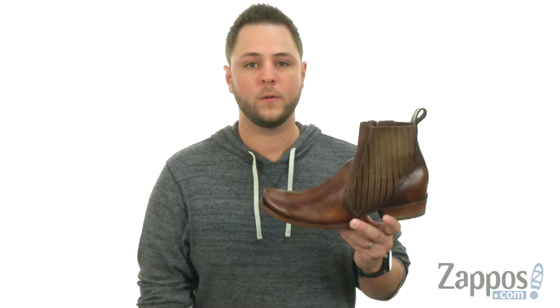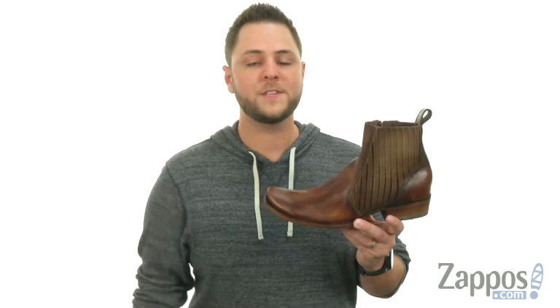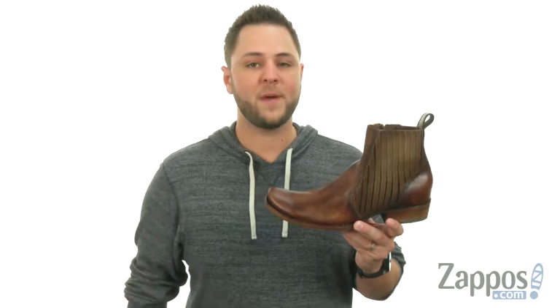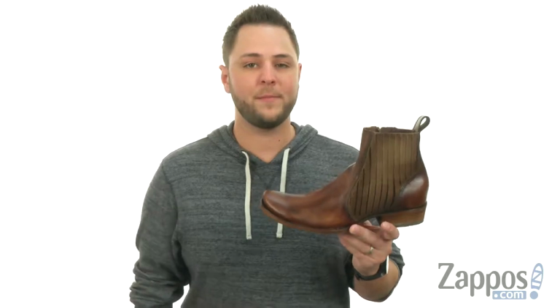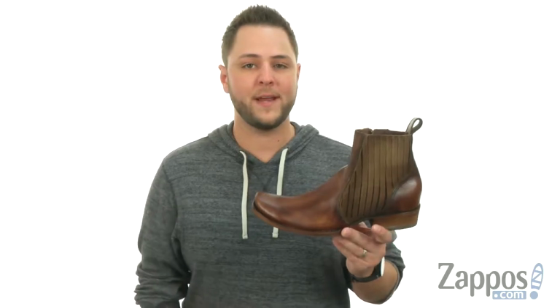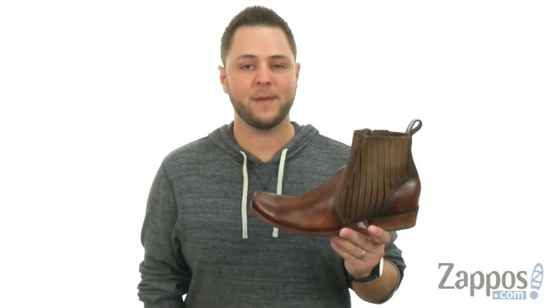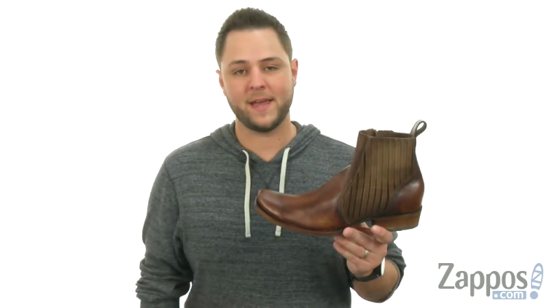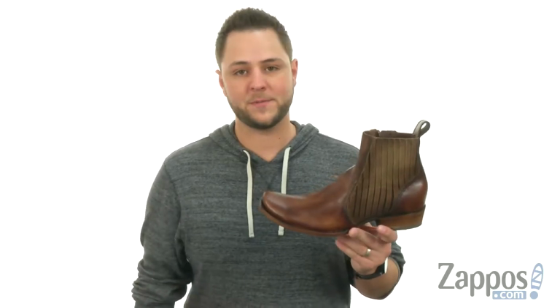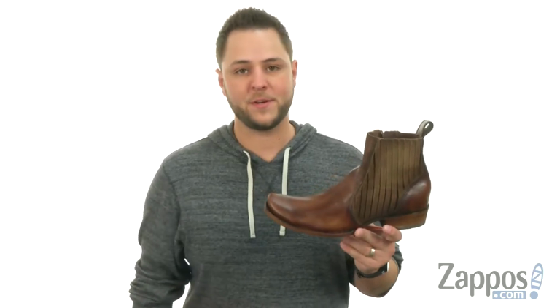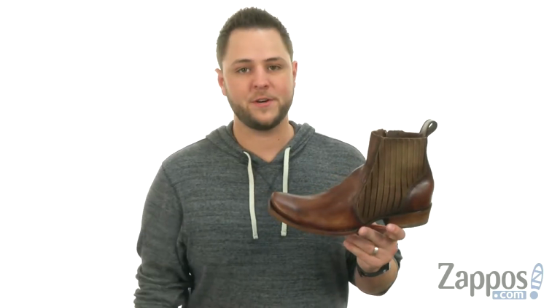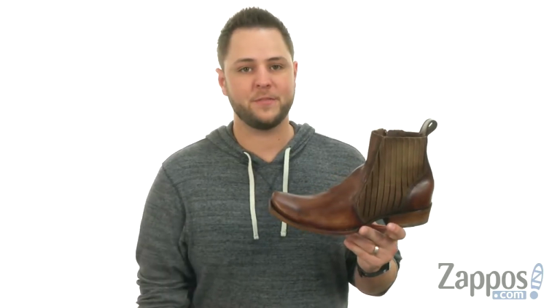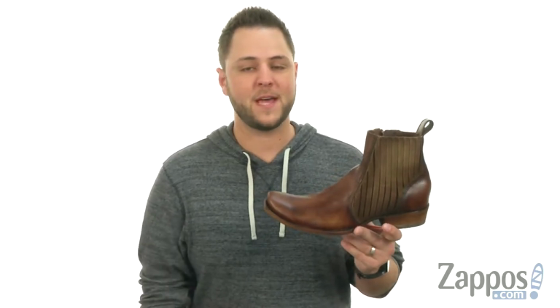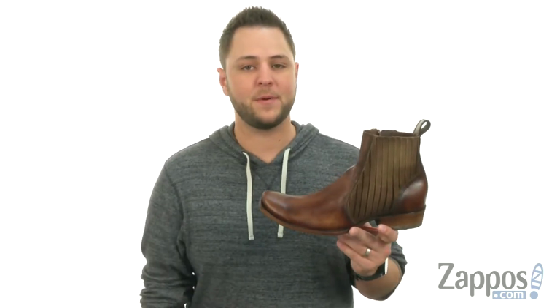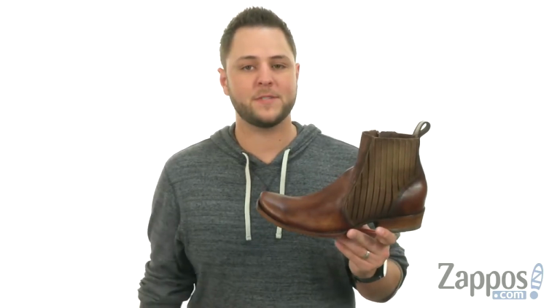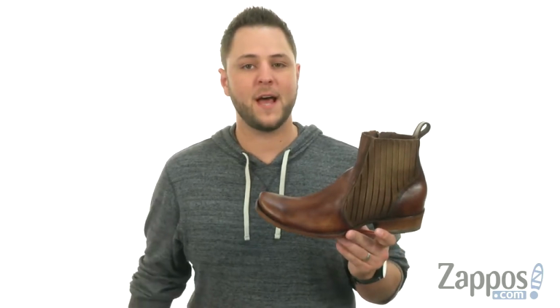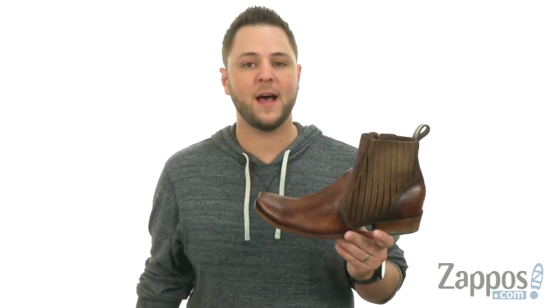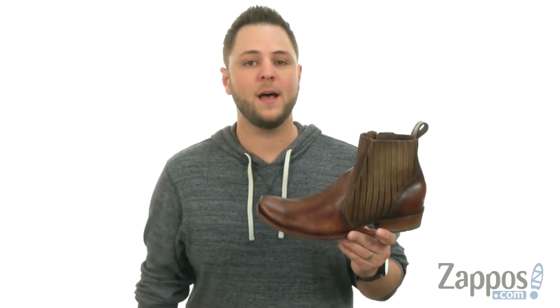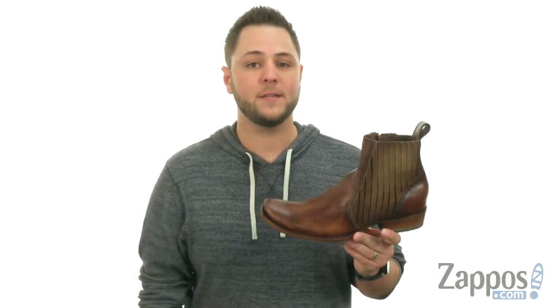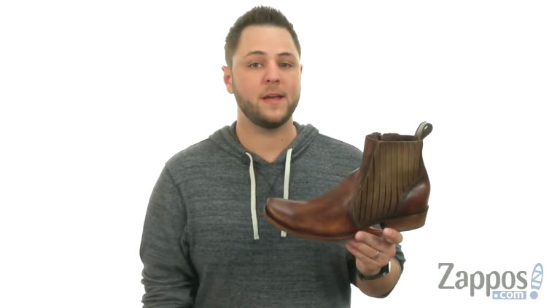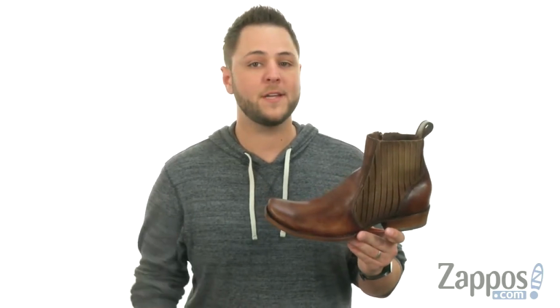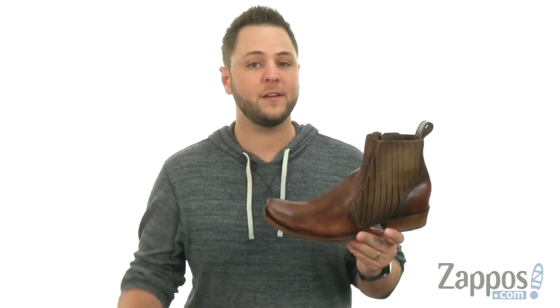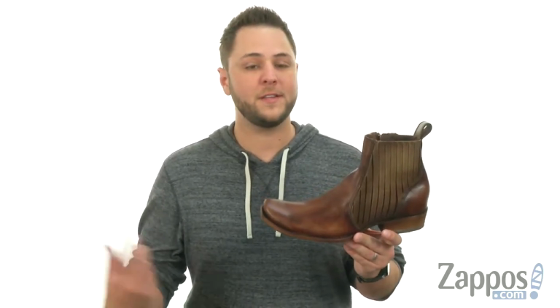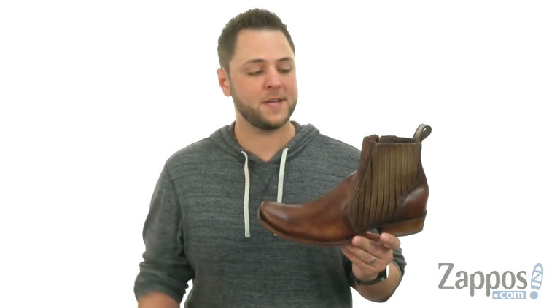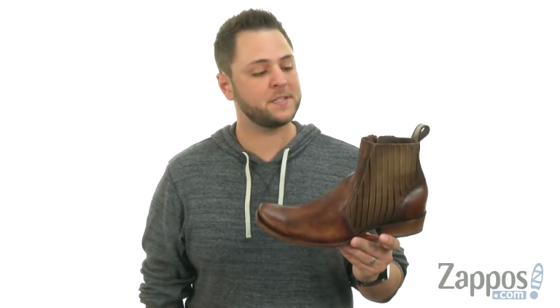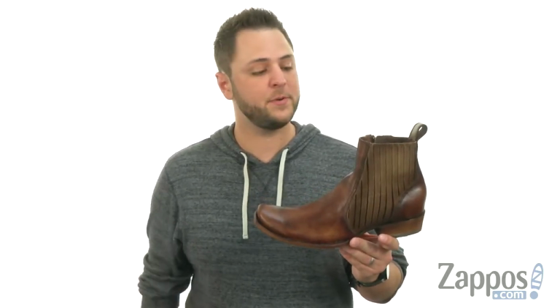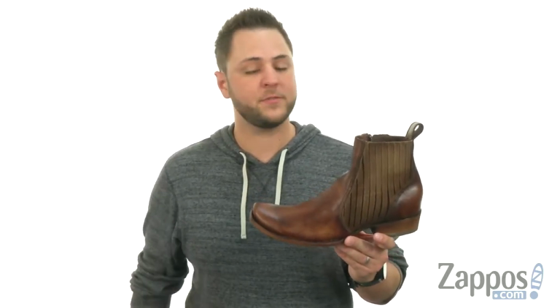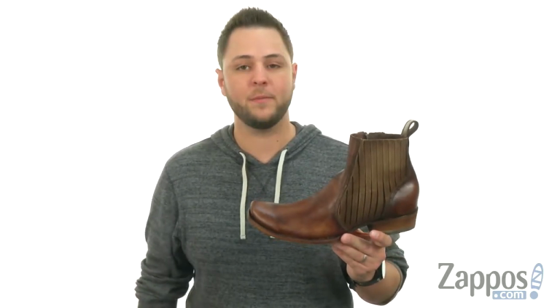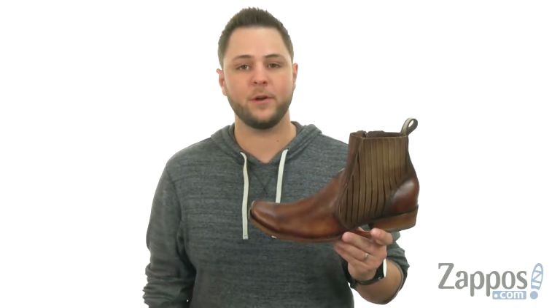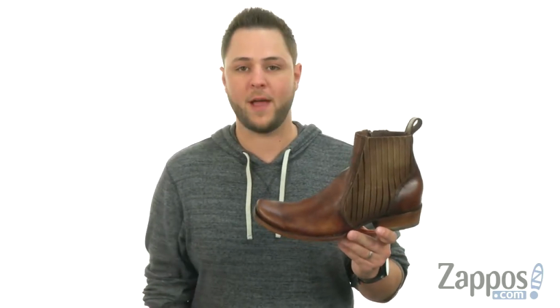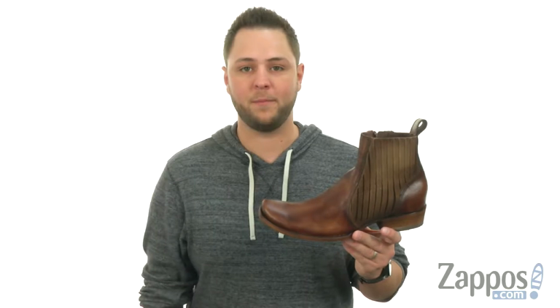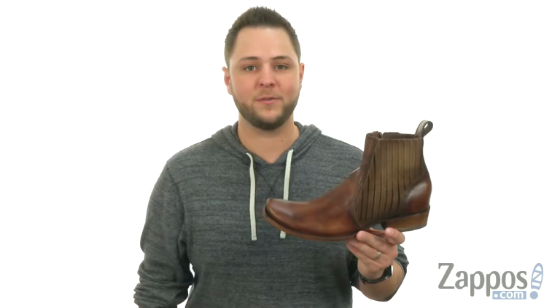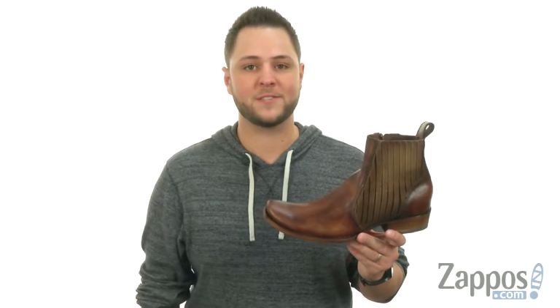What's up everybody, my name is Richard from Zappos.com. And today we're taking a look at these awesome boots from Corral Boots.